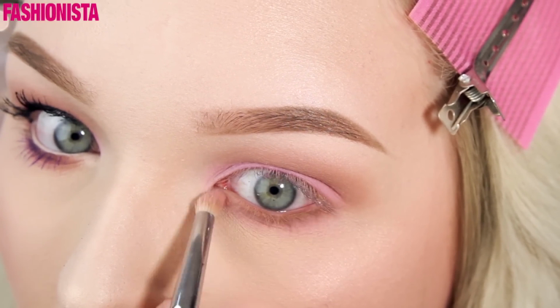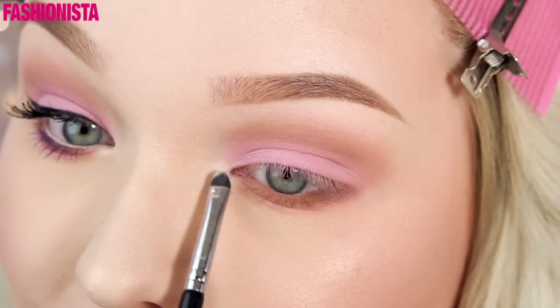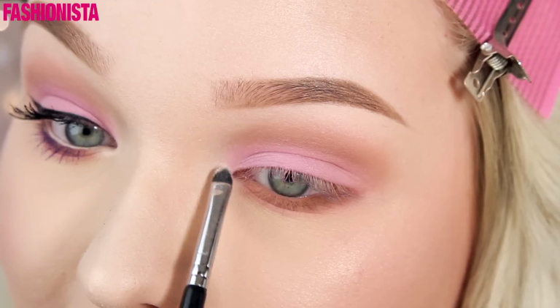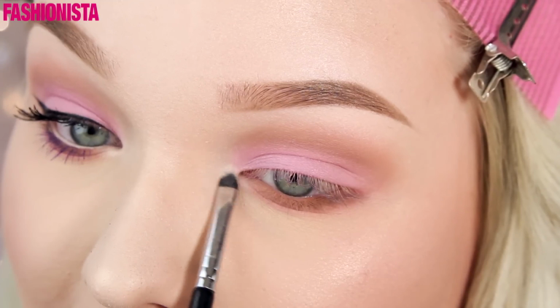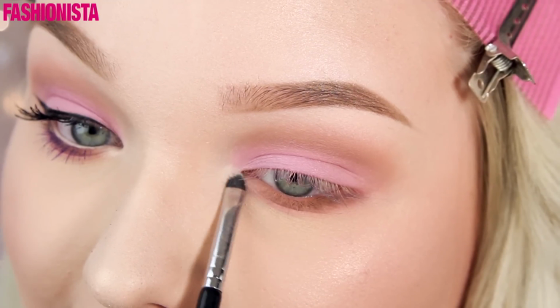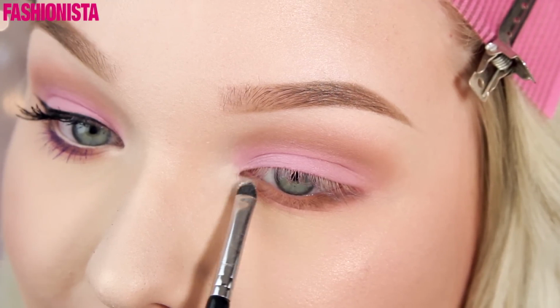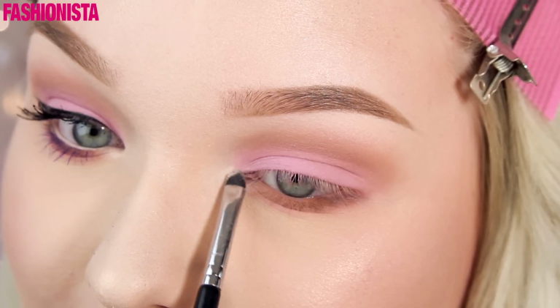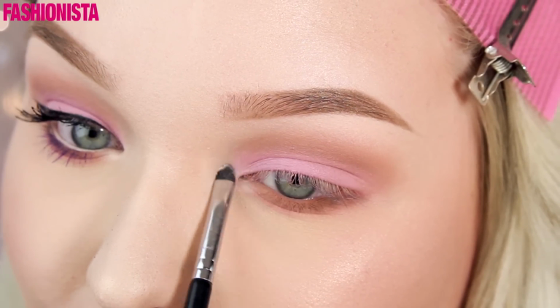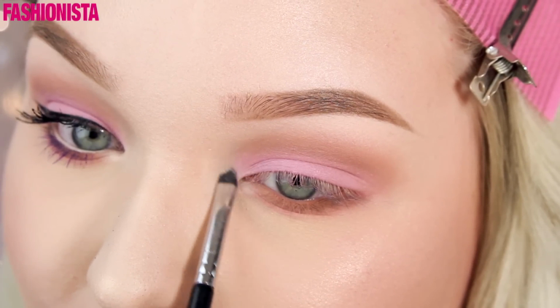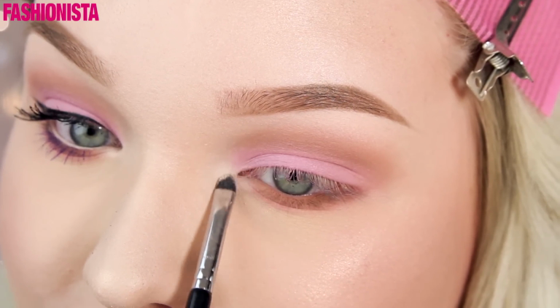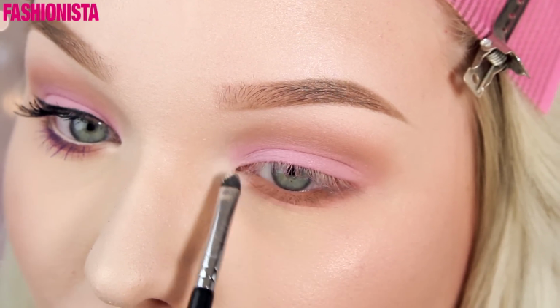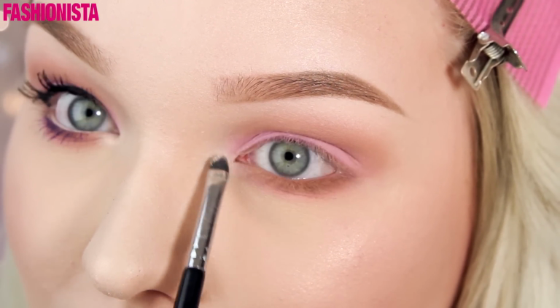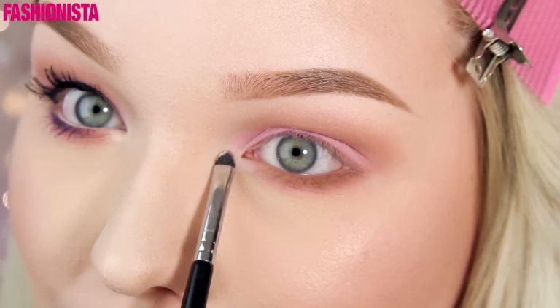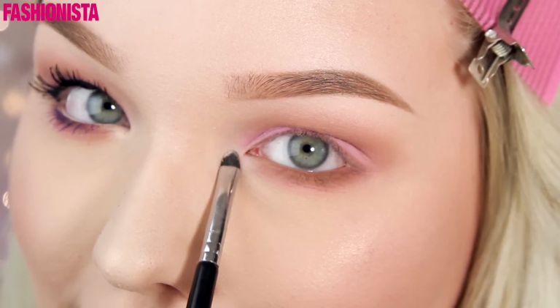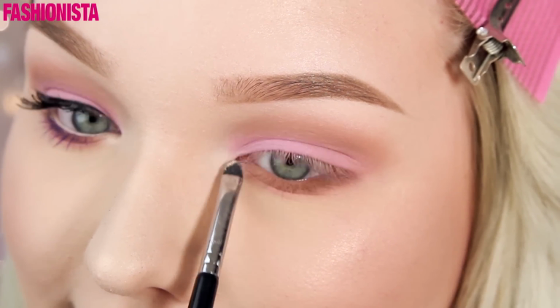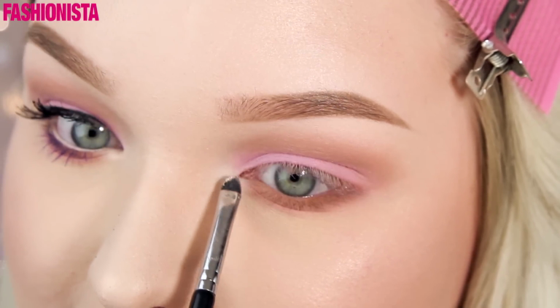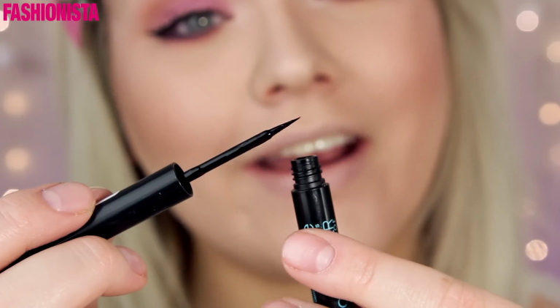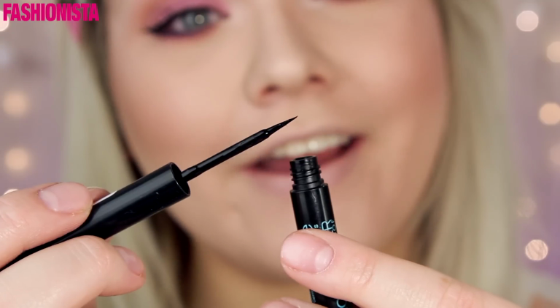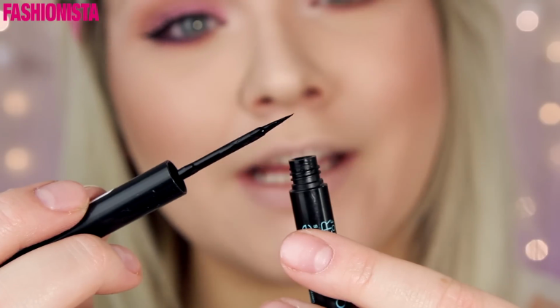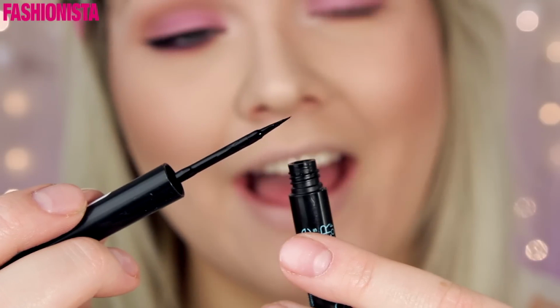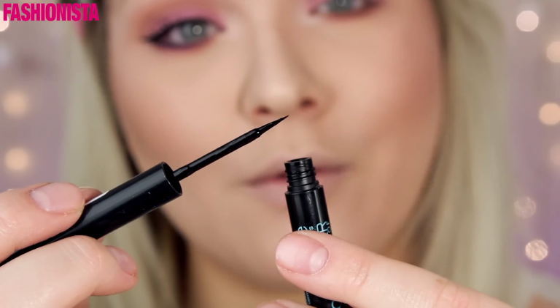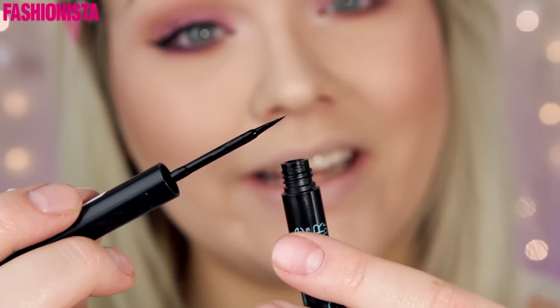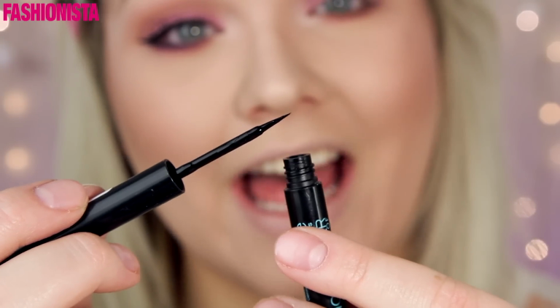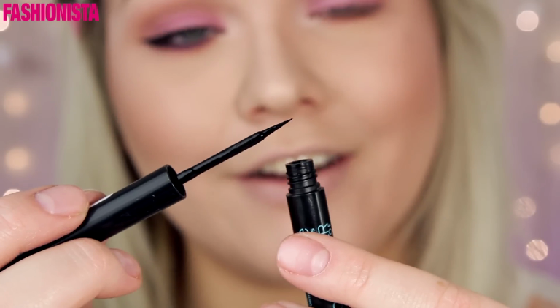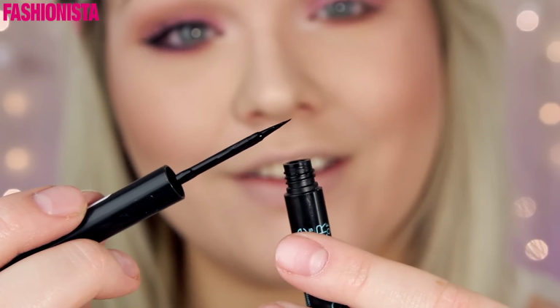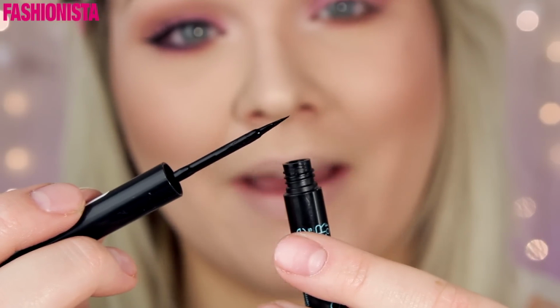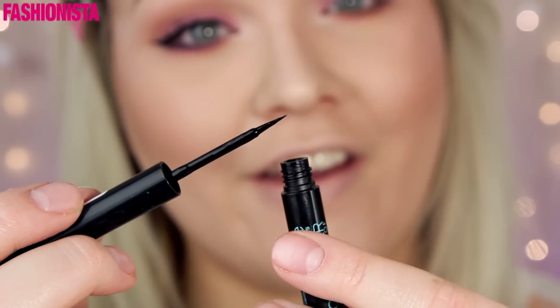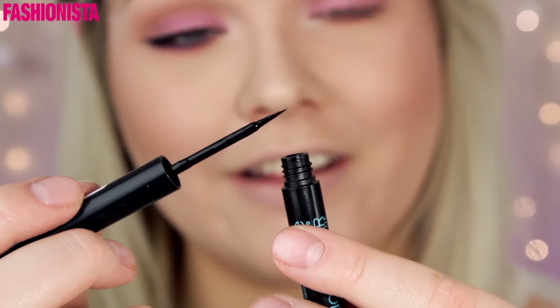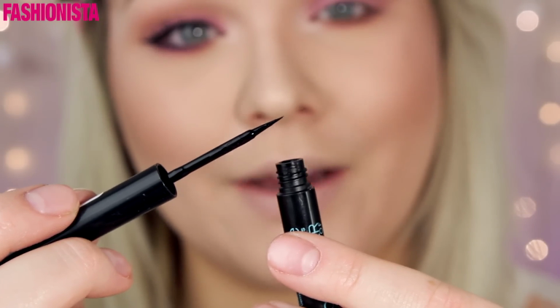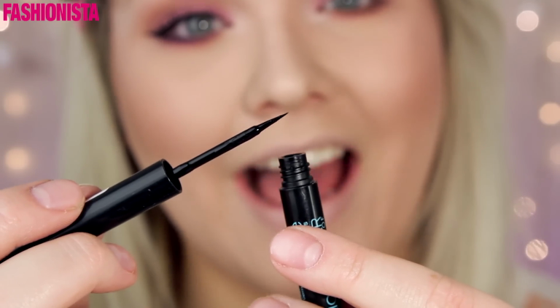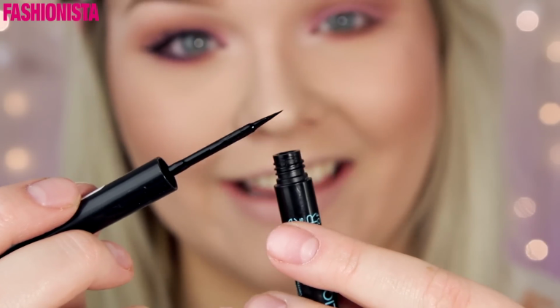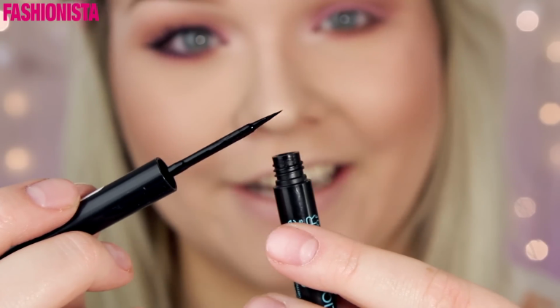Don't forget to highlight your inner corner to open up your eyes. I'm quickly going to apply a winged liner using my favorite liquid eyeliner.